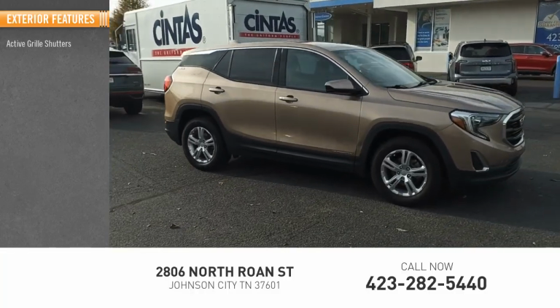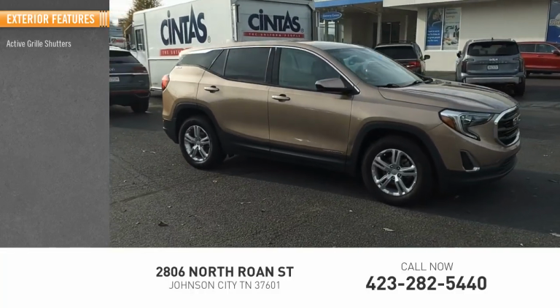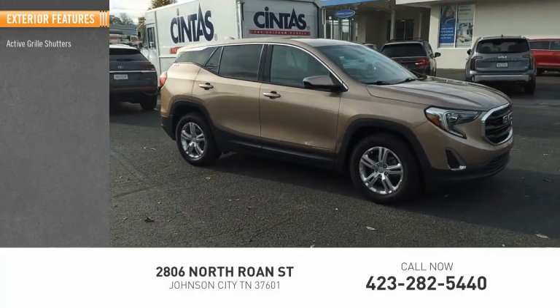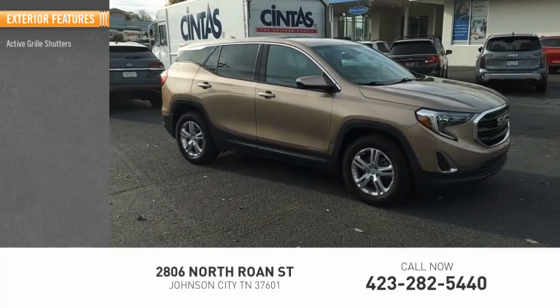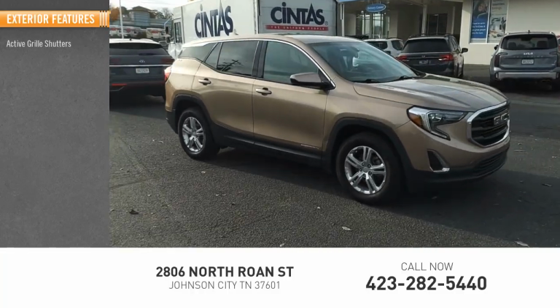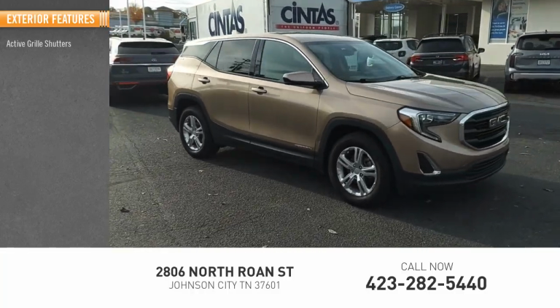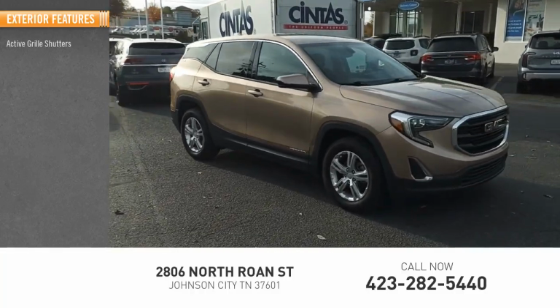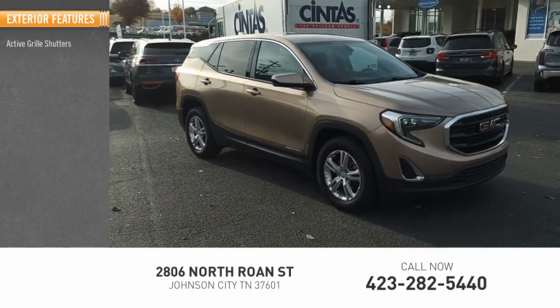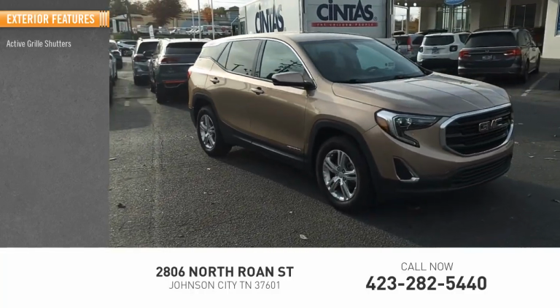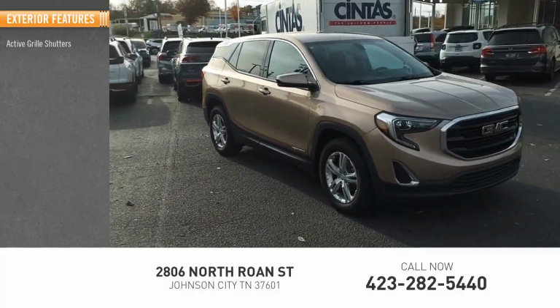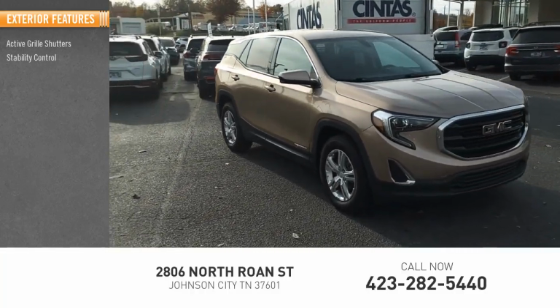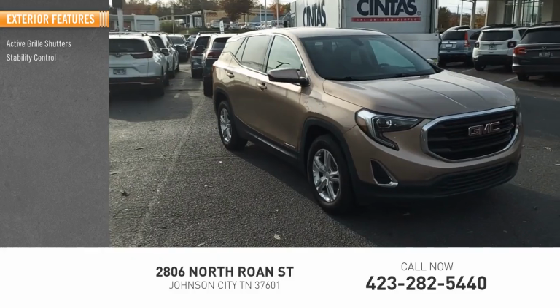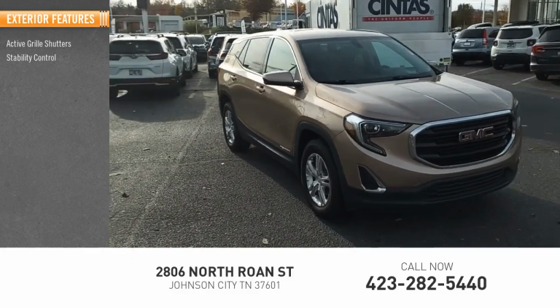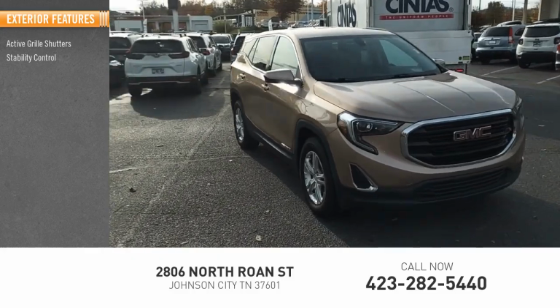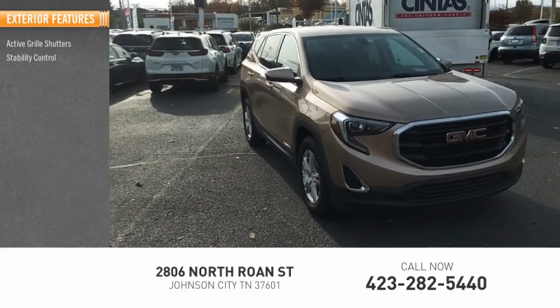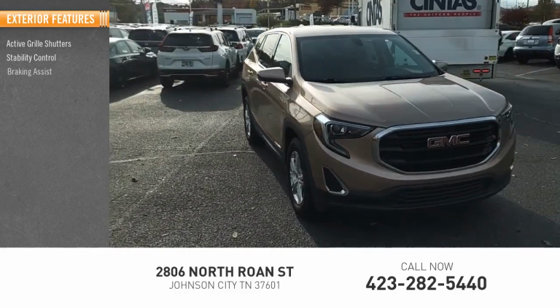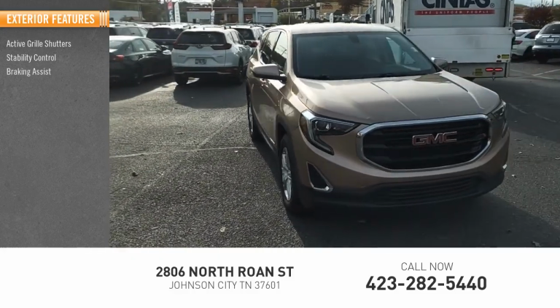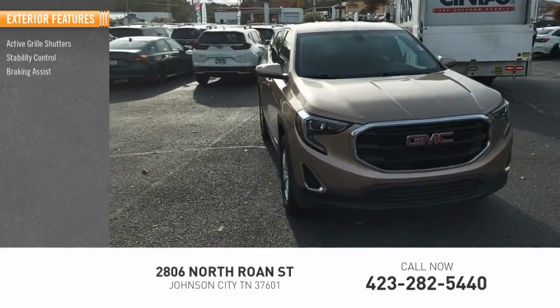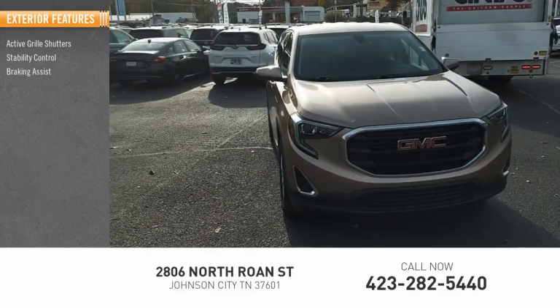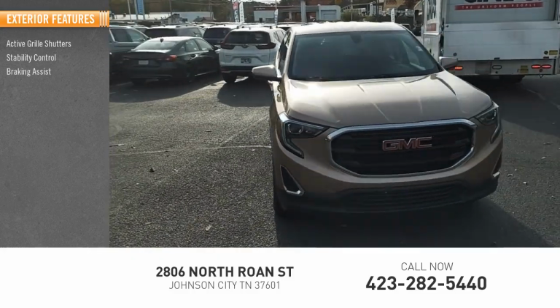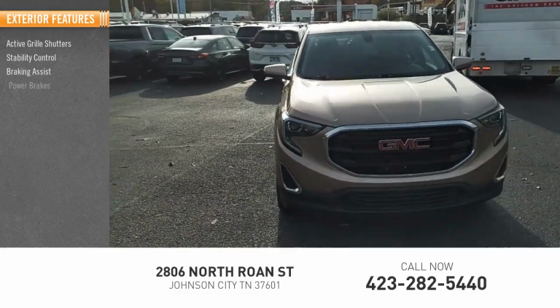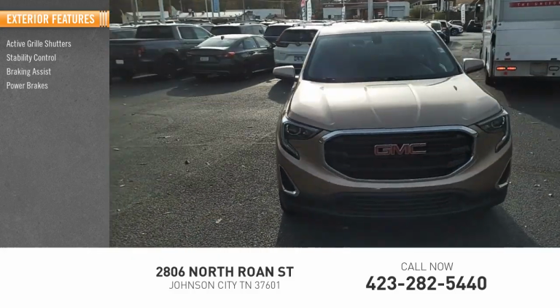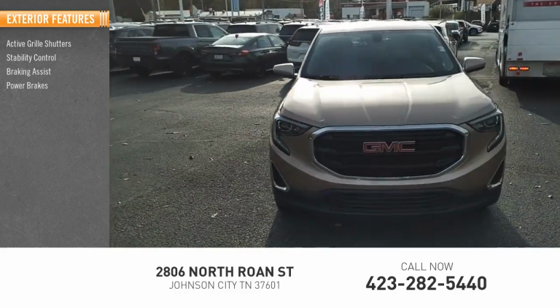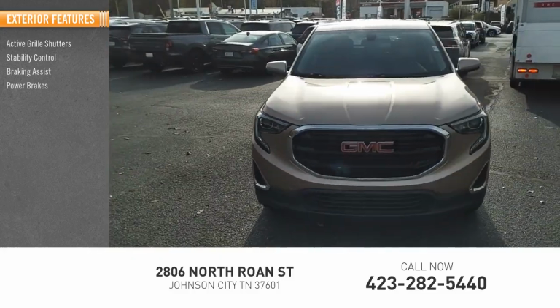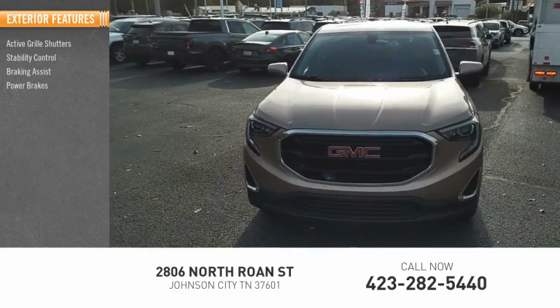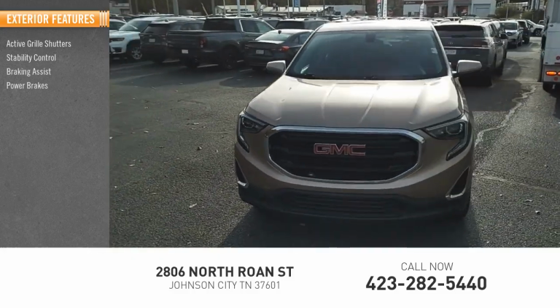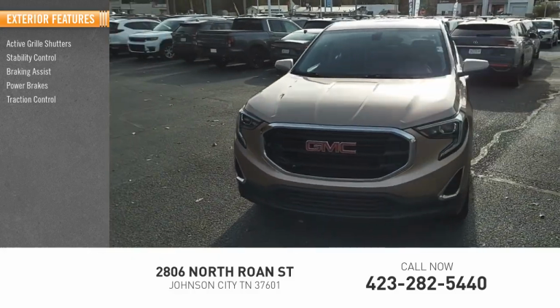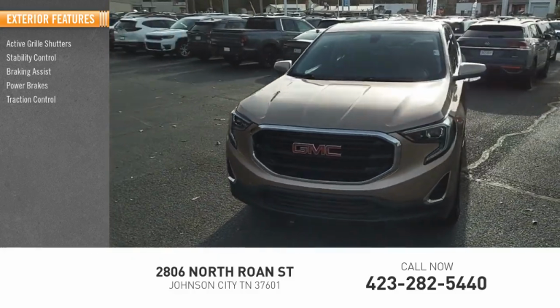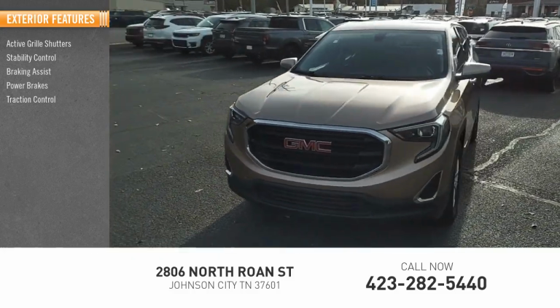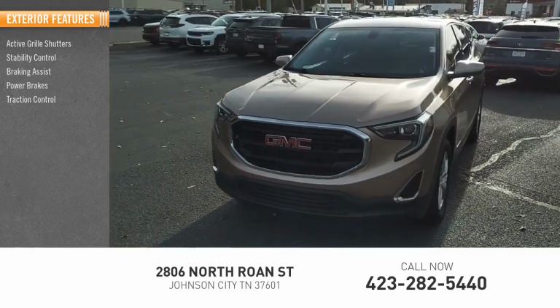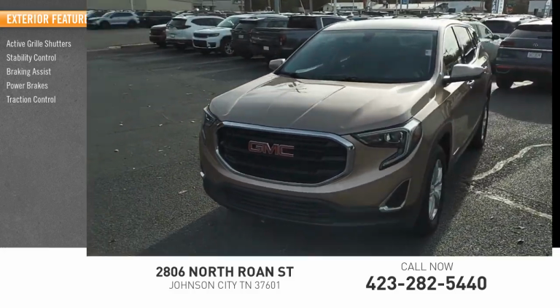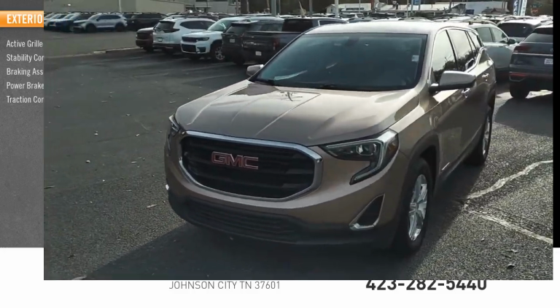Here are some of this vehicle's great options: active grille shutters, stability control, braking assist, power brakes, and traction control.